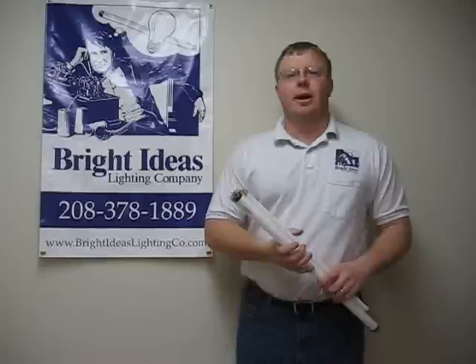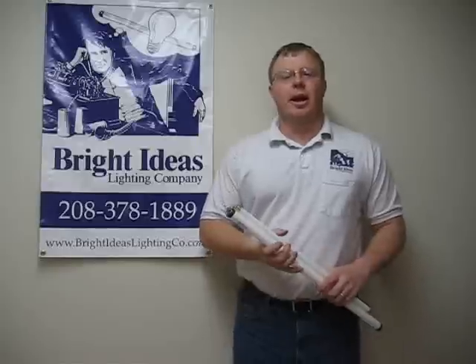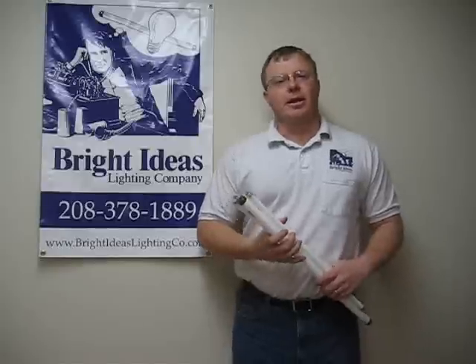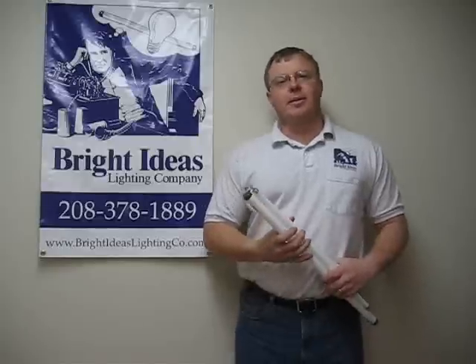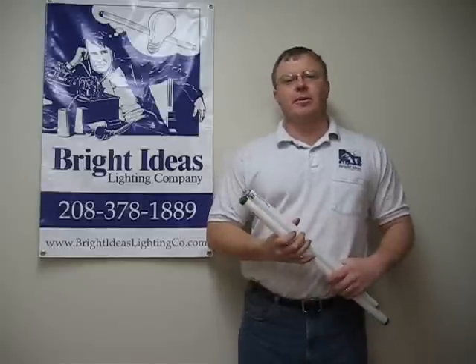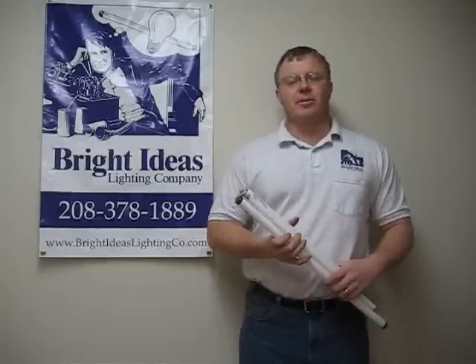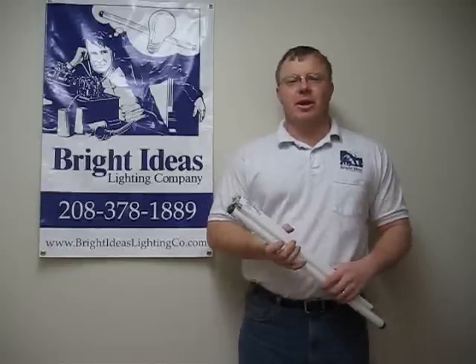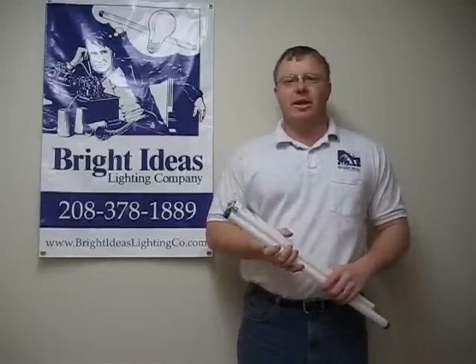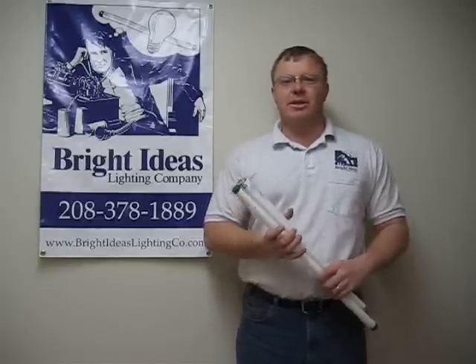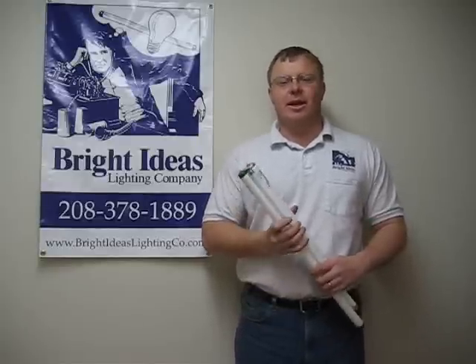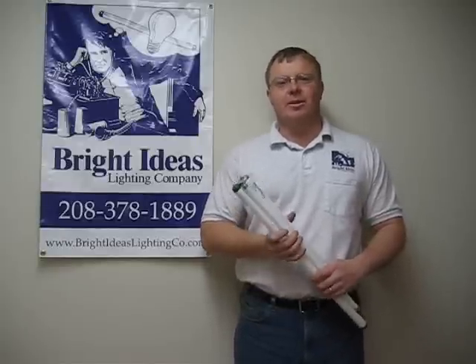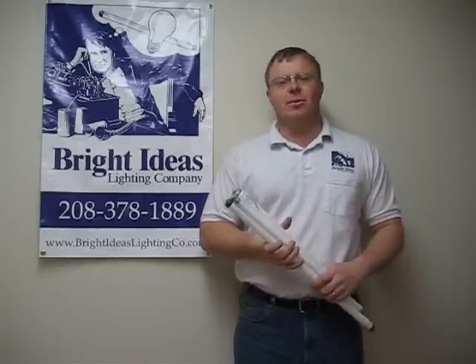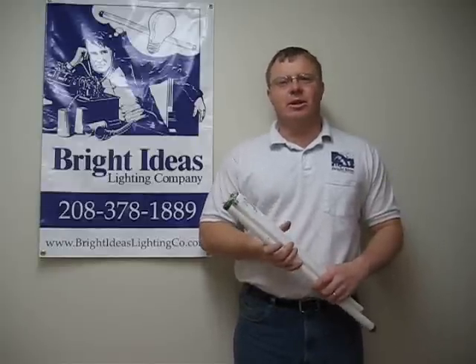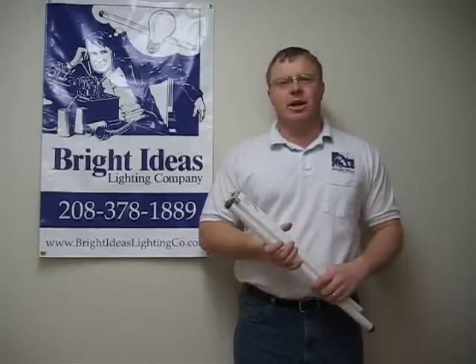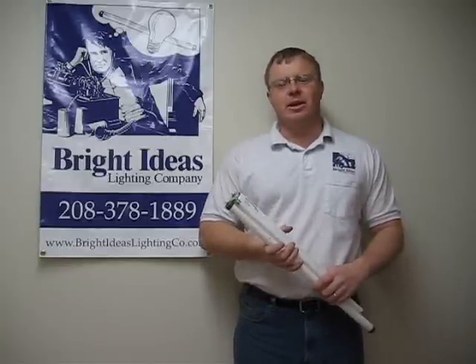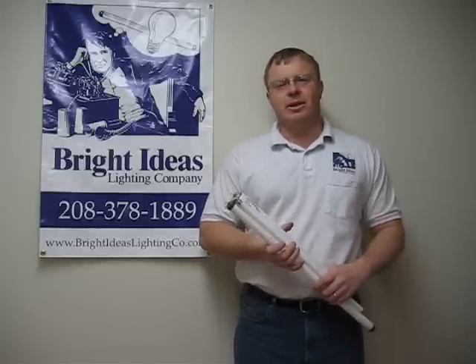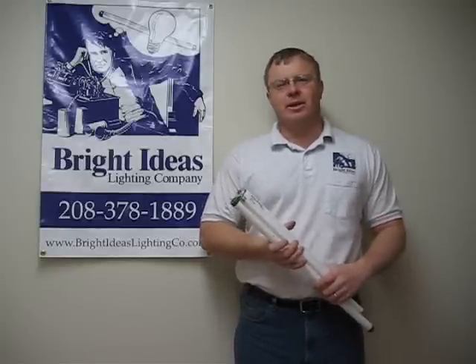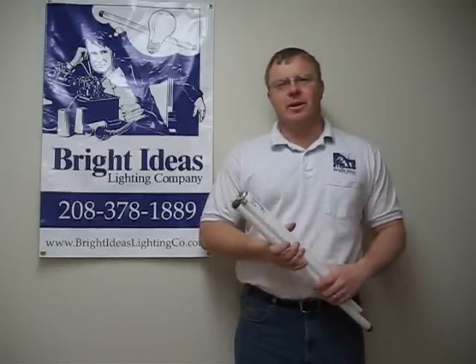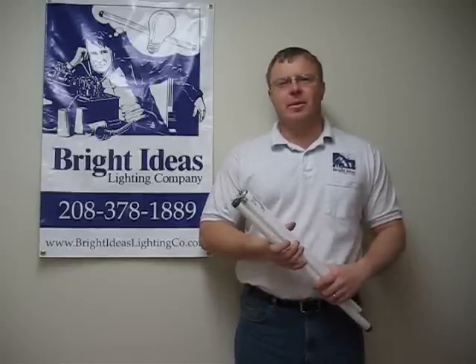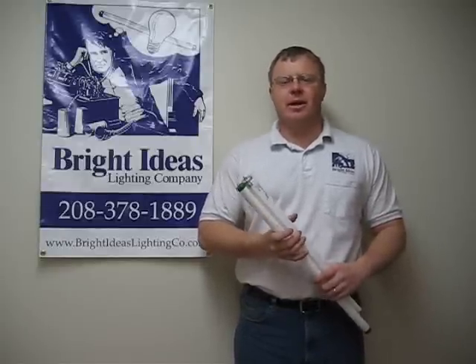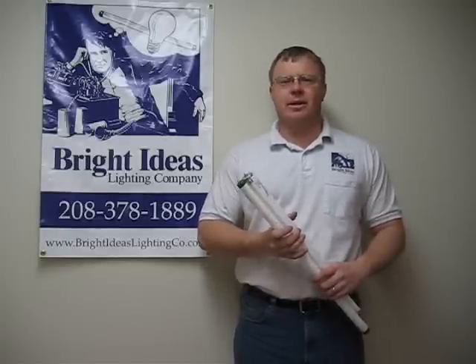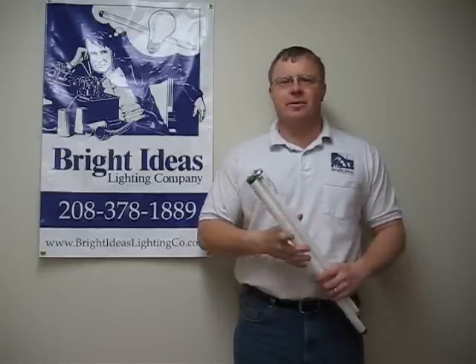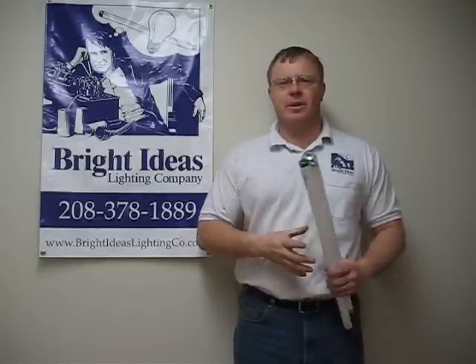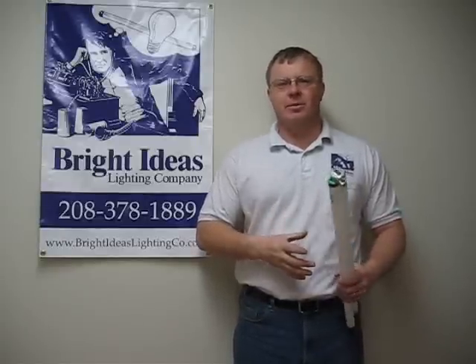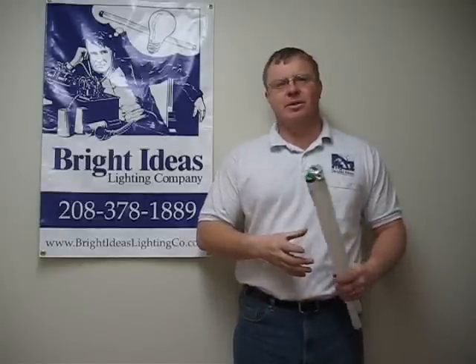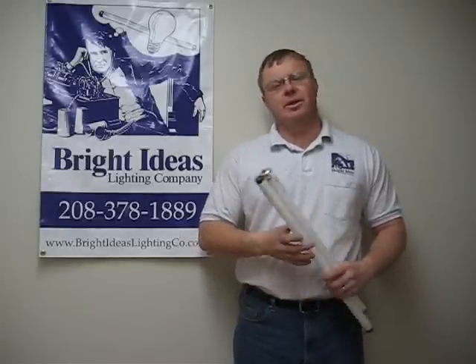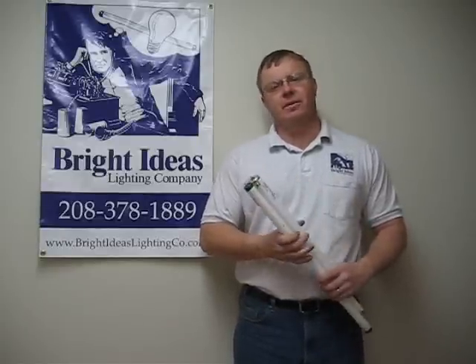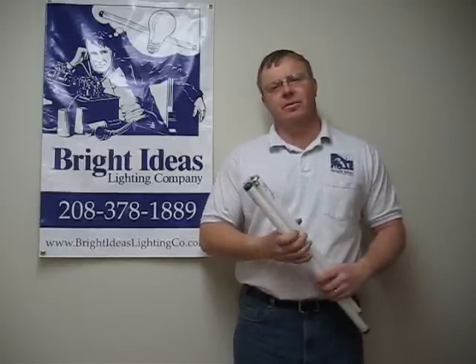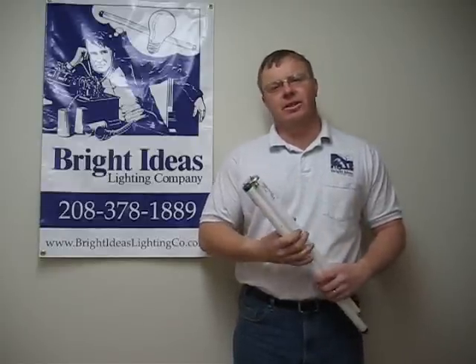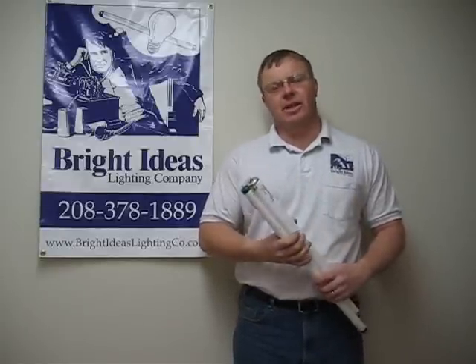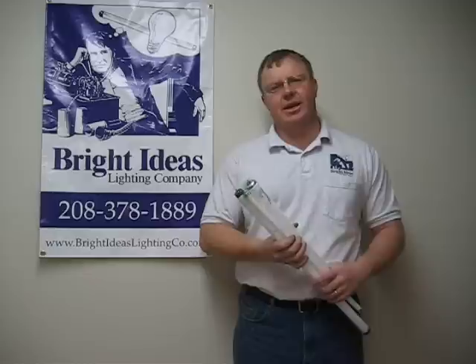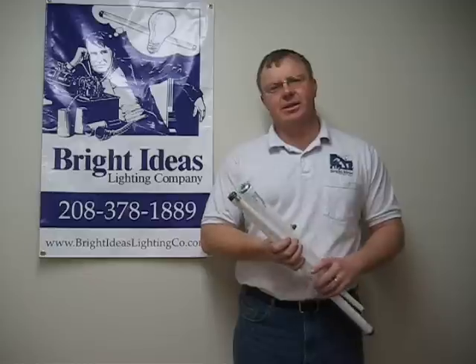Hi, Tim here with Bright Ideas Lighting. Wanted to talk a little bit about the different types of fluorescent lights.